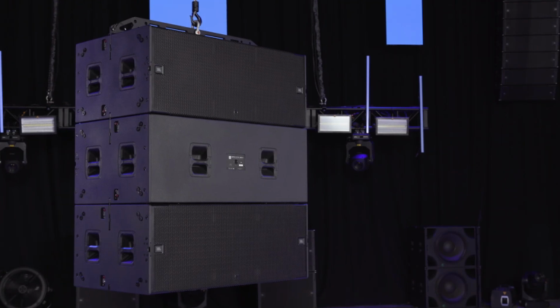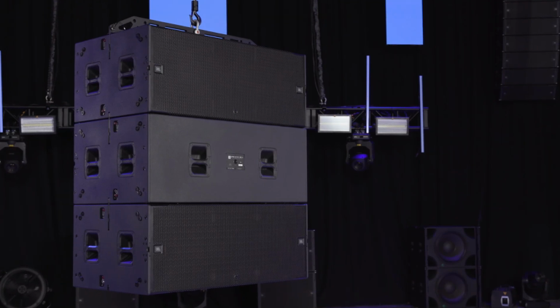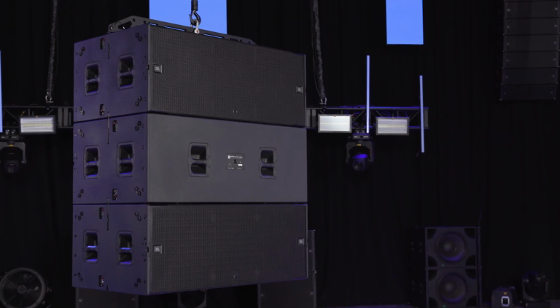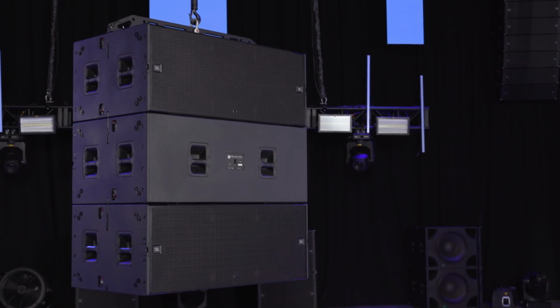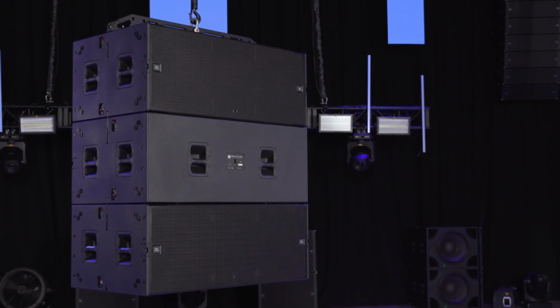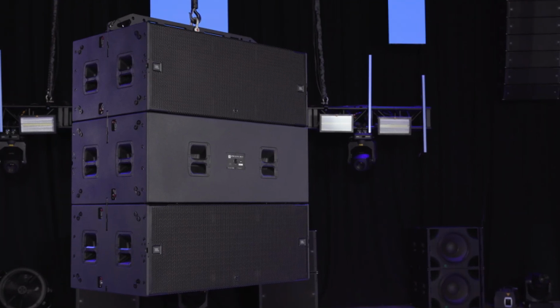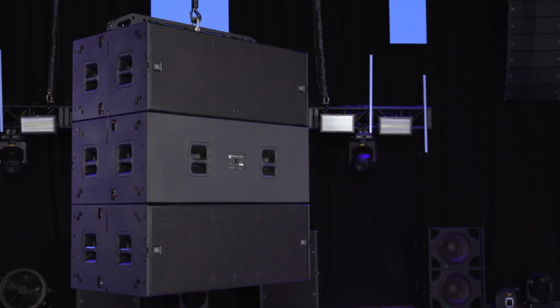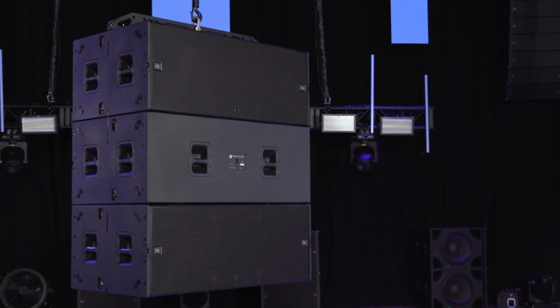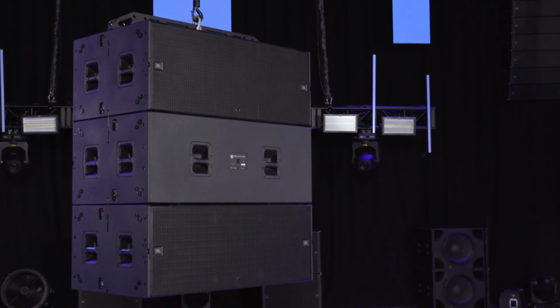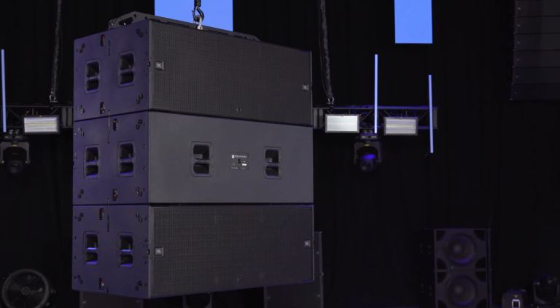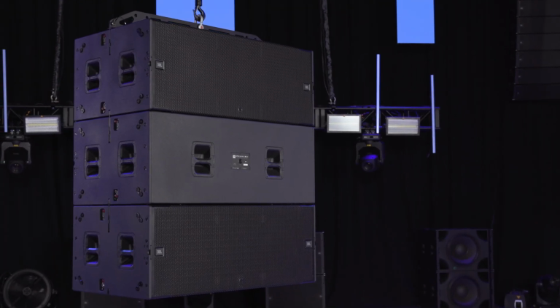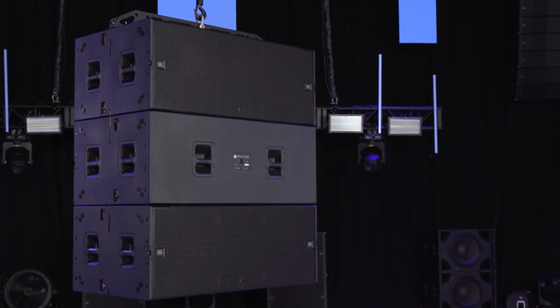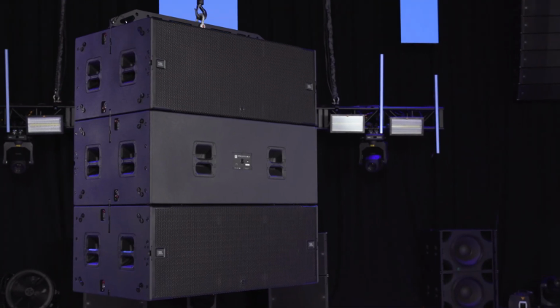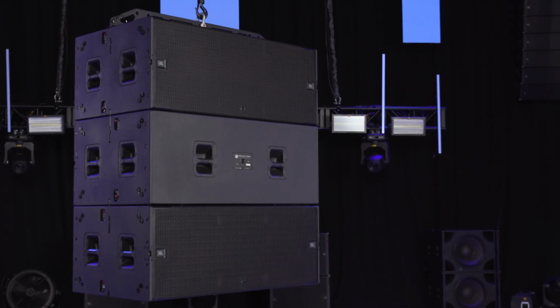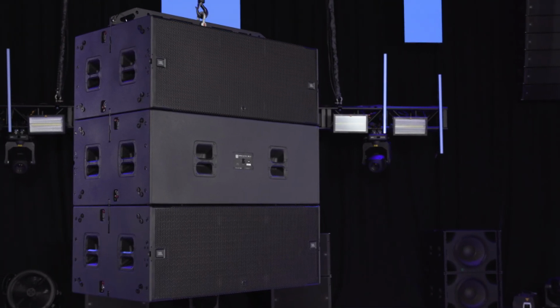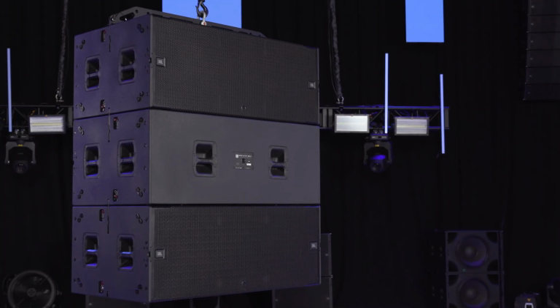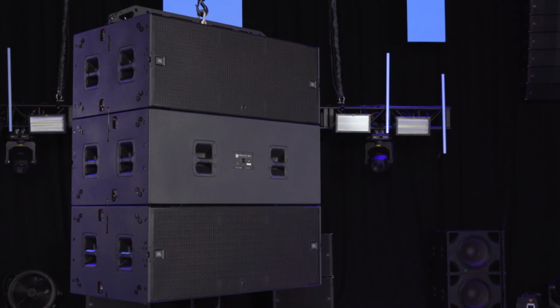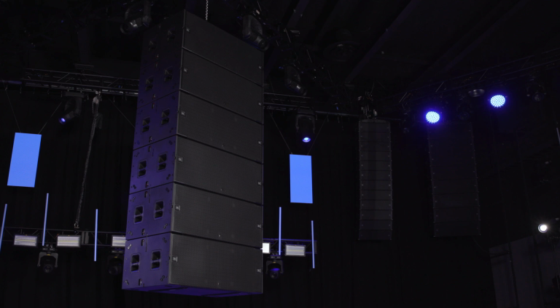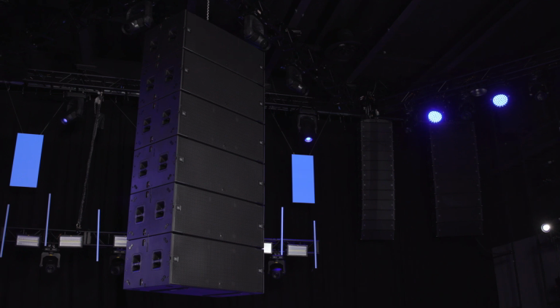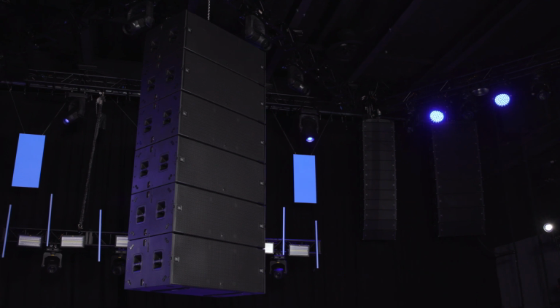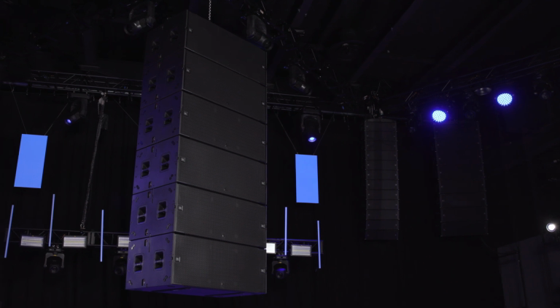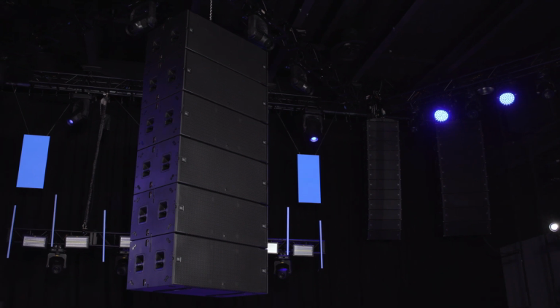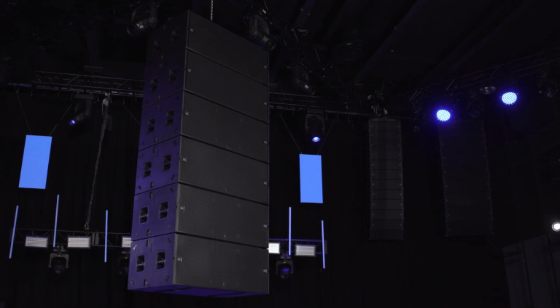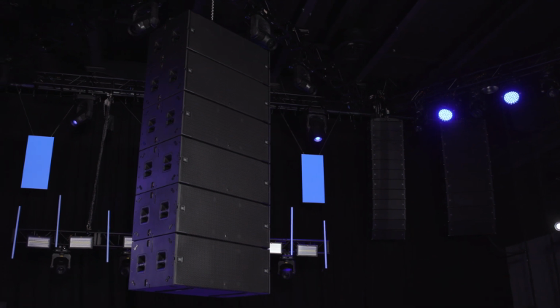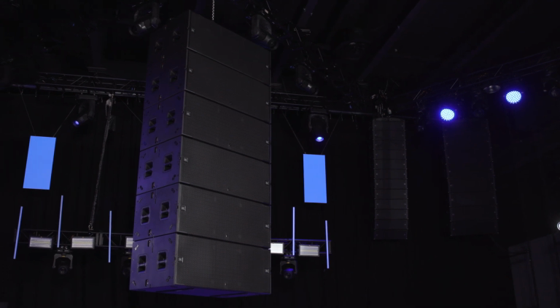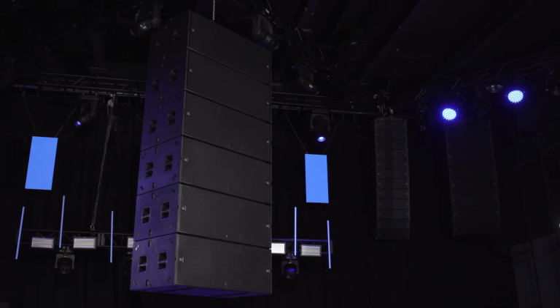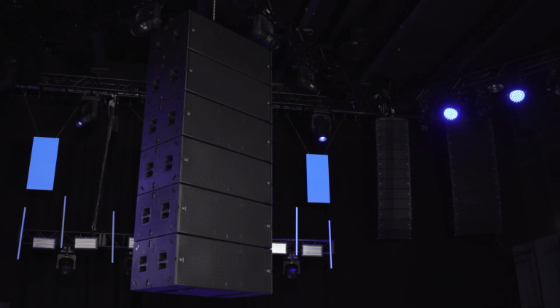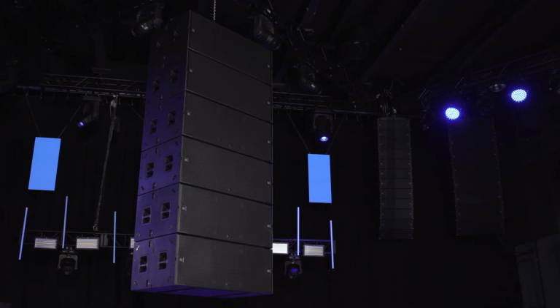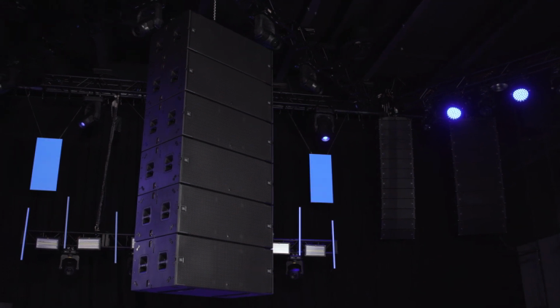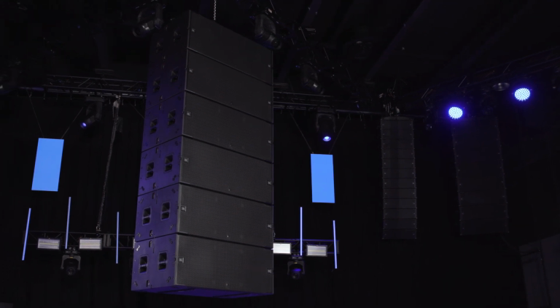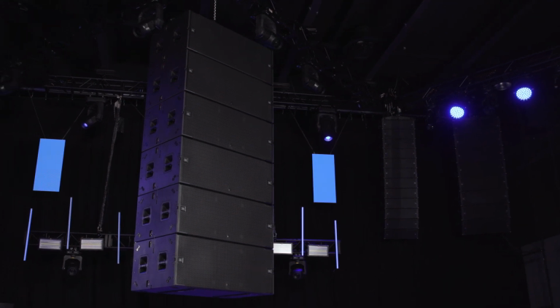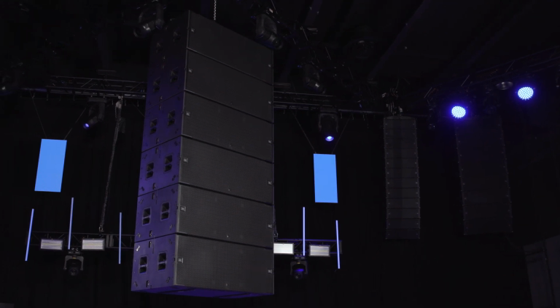Thank you for watching the rigging tutorial video for the VTX B28 subwoofer.